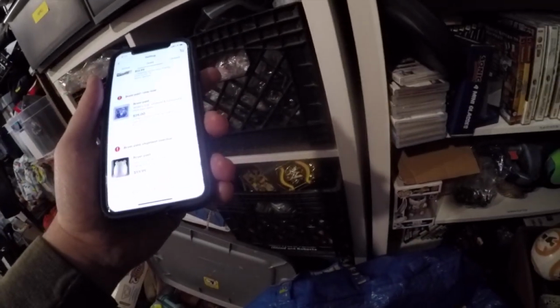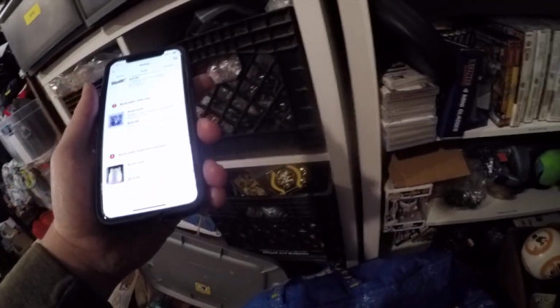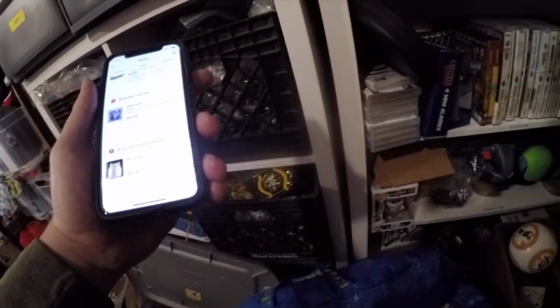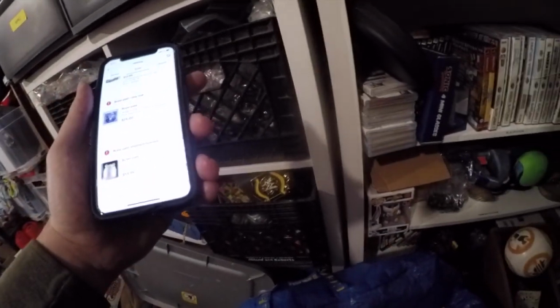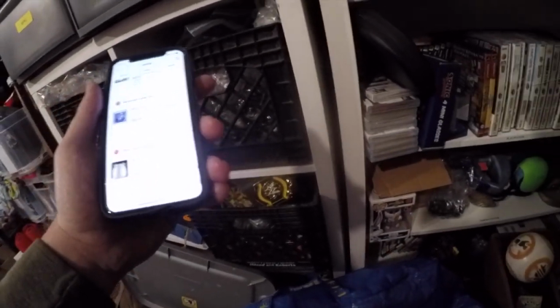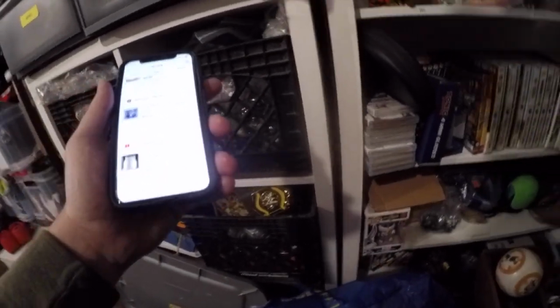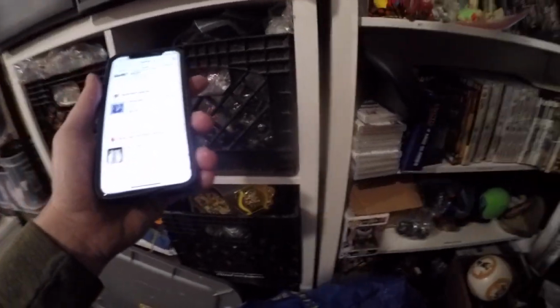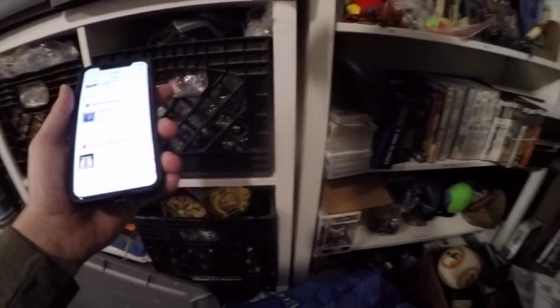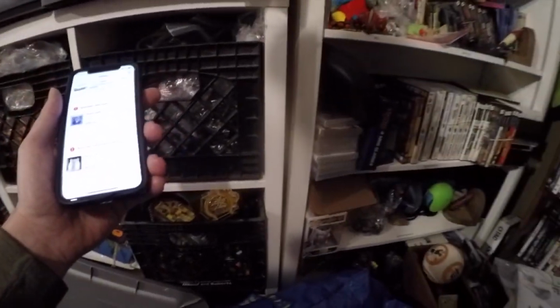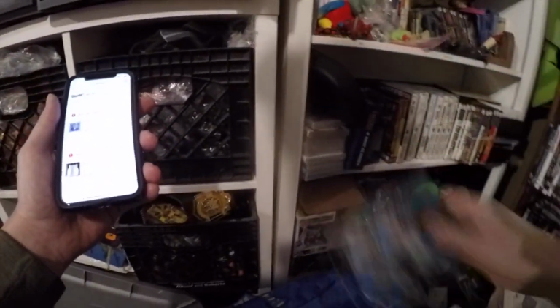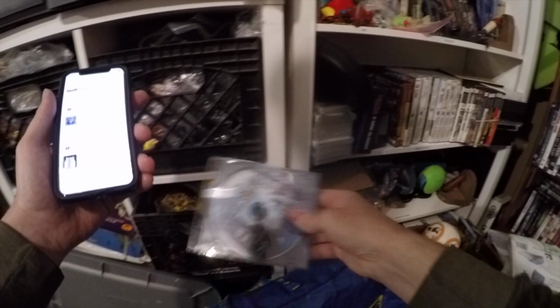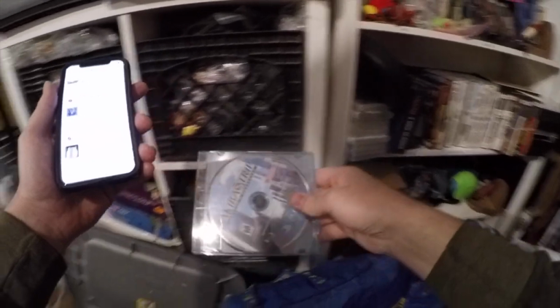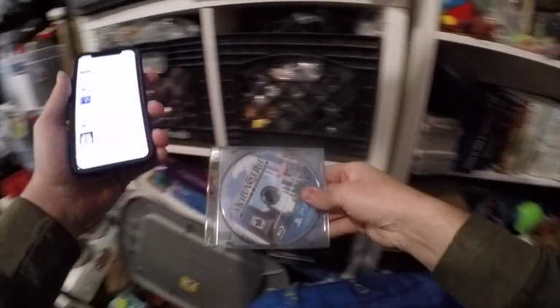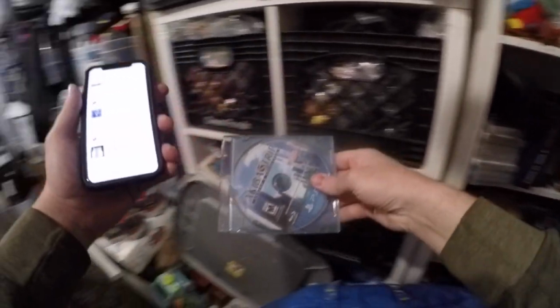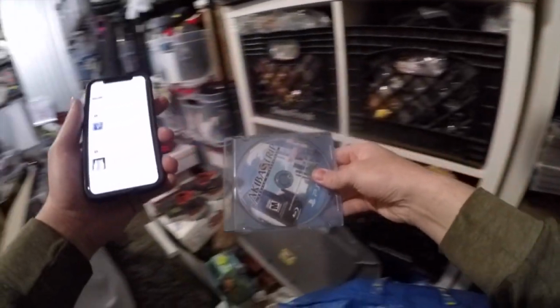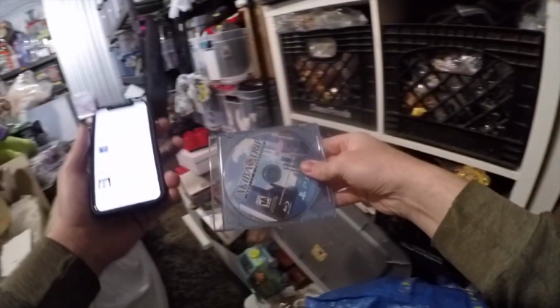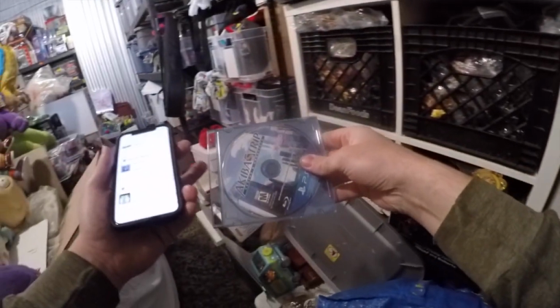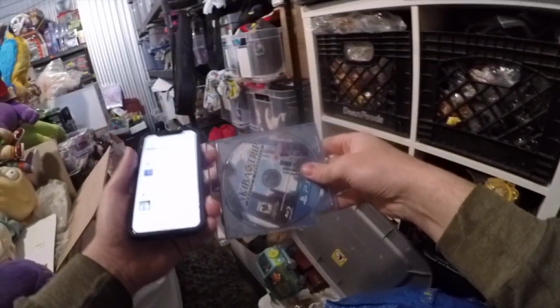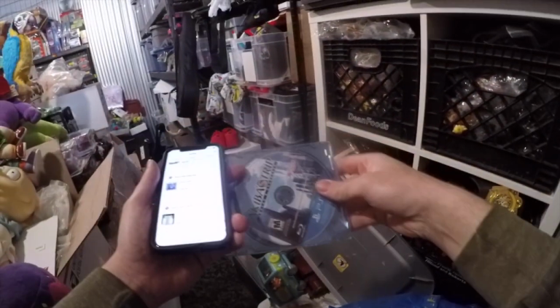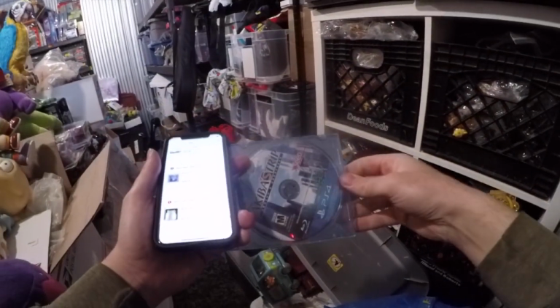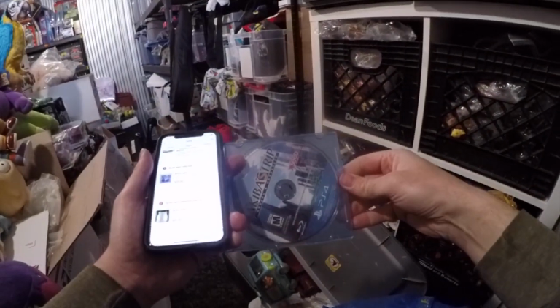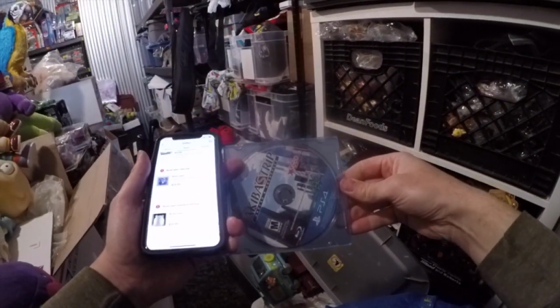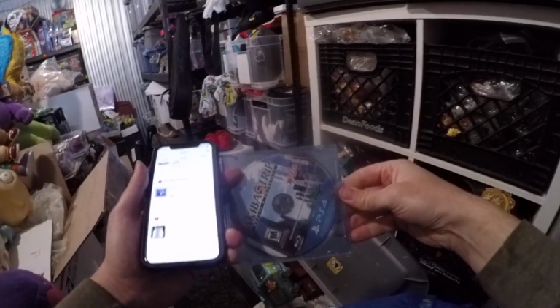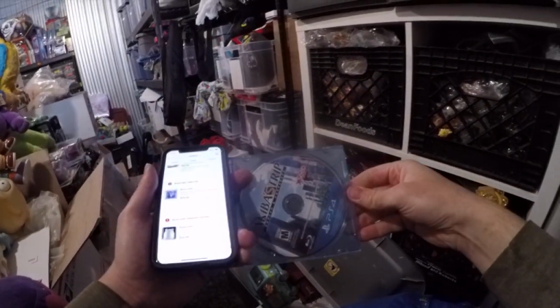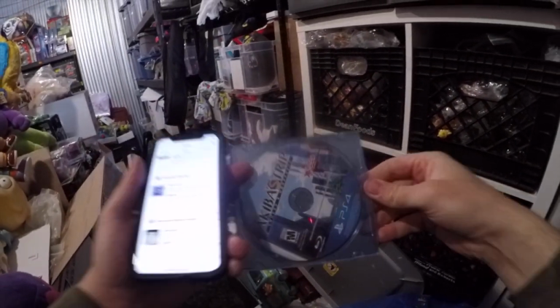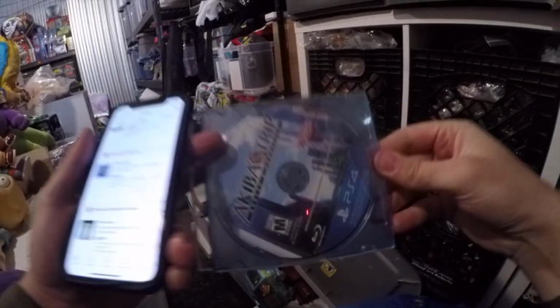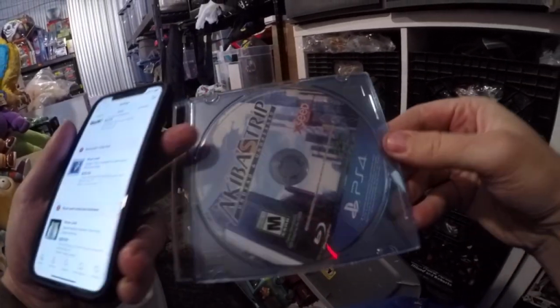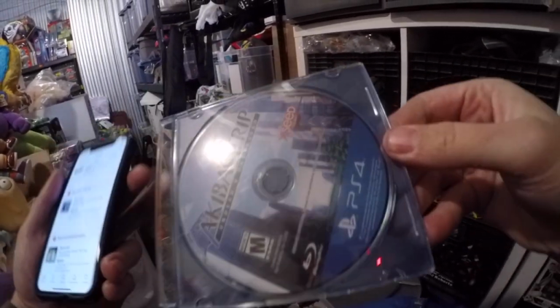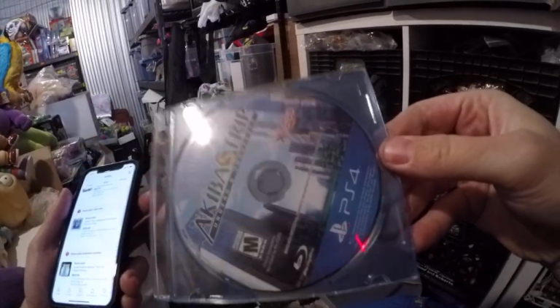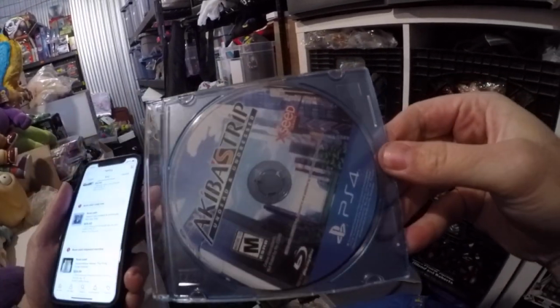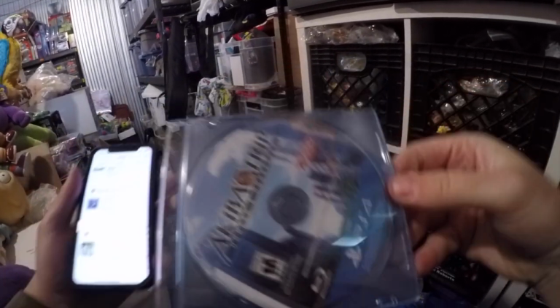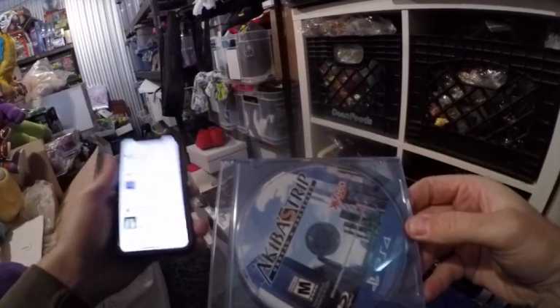$4.25 — Akiba's Trip for the PS4, disc only.